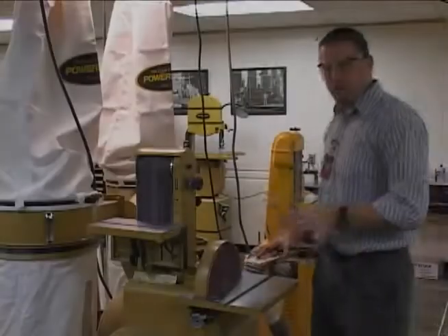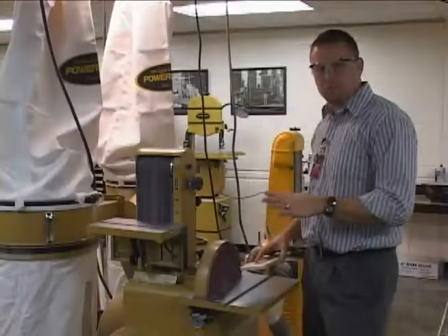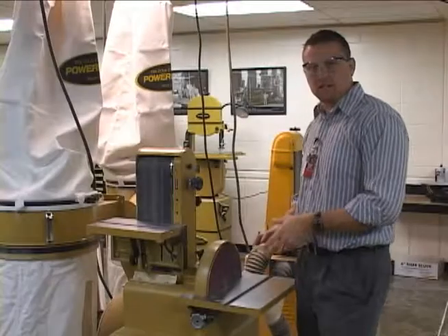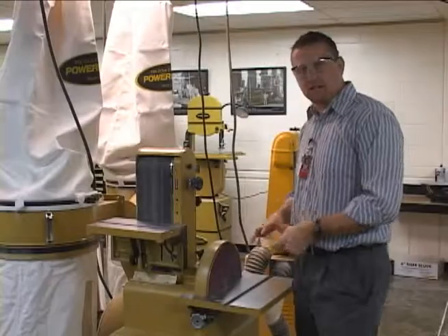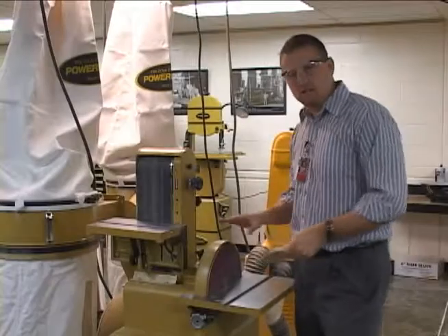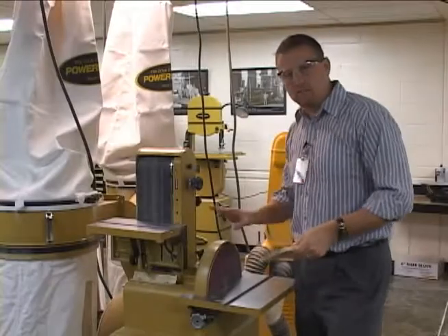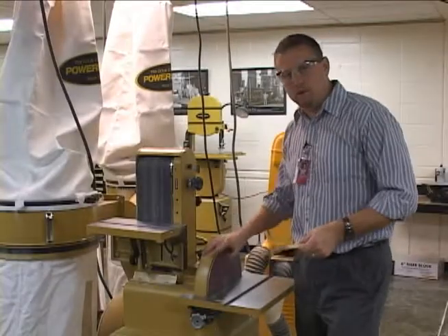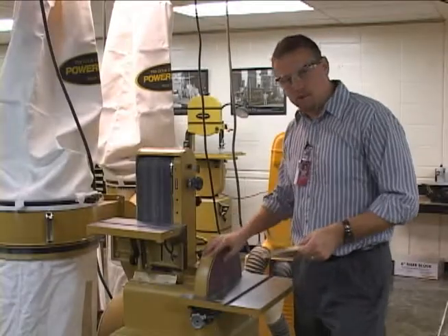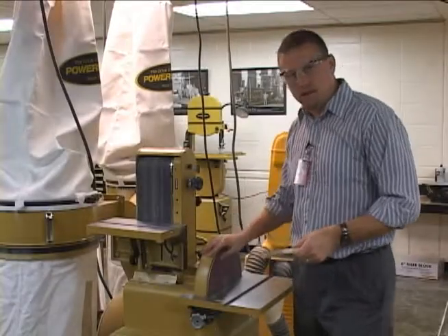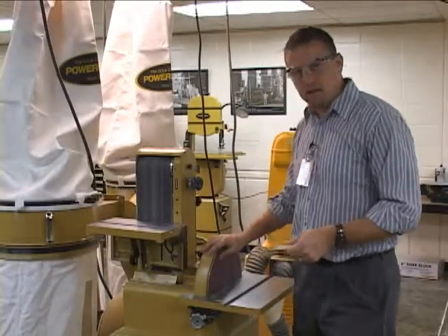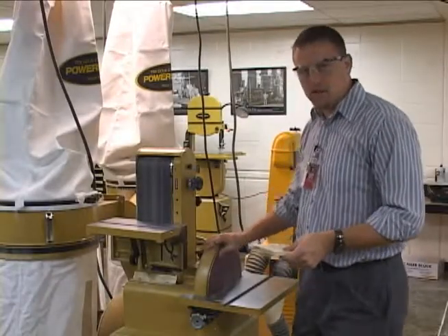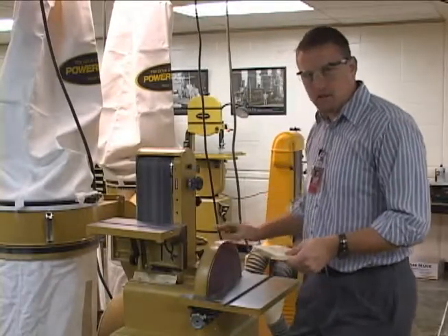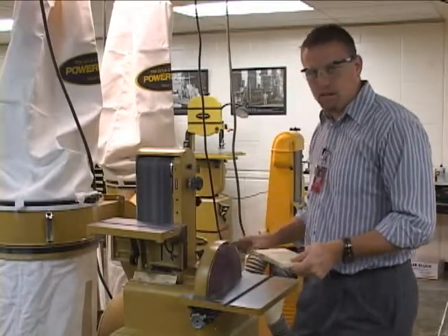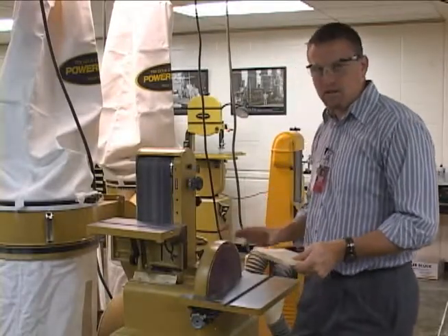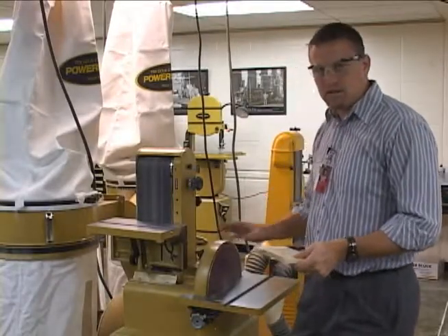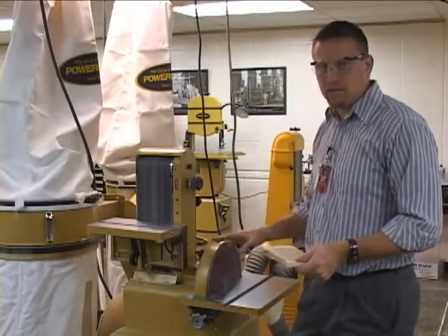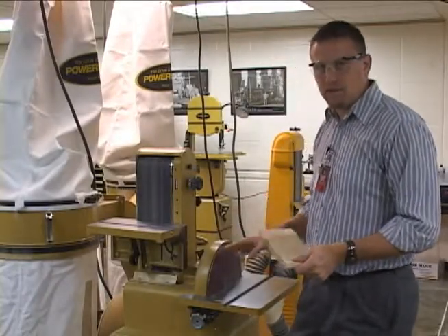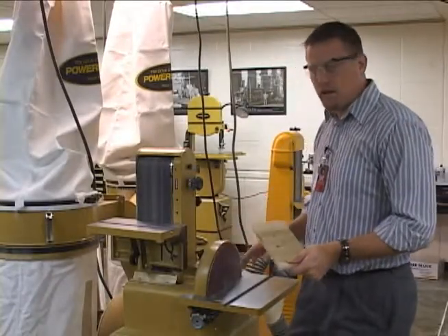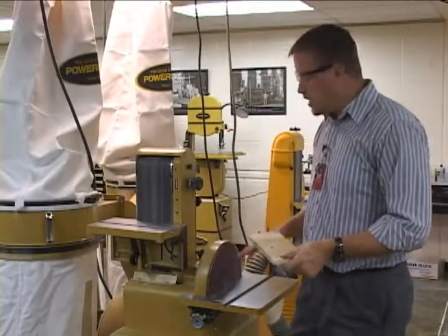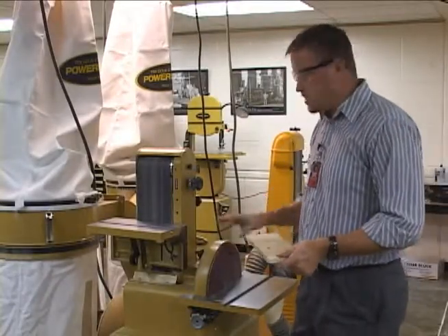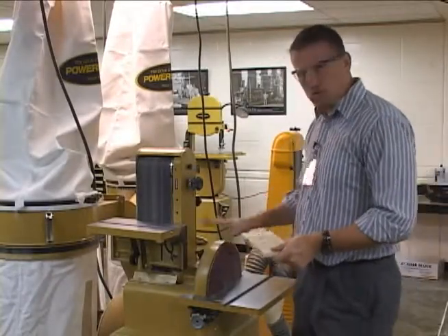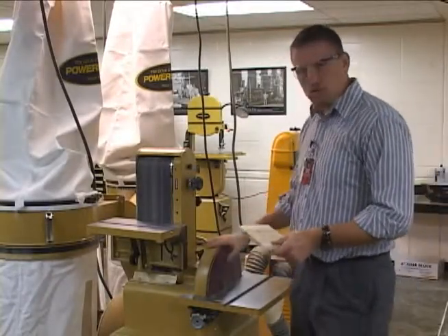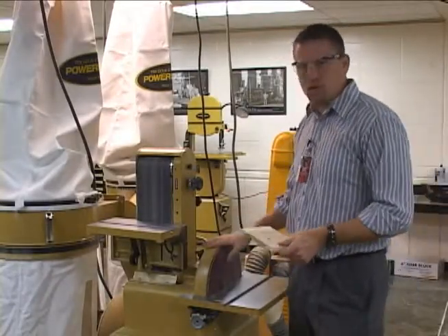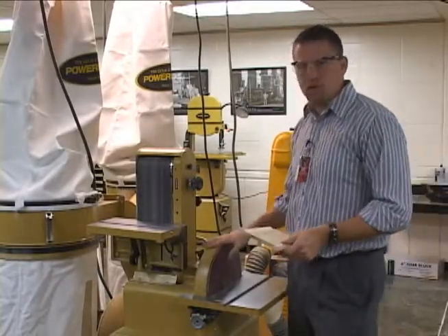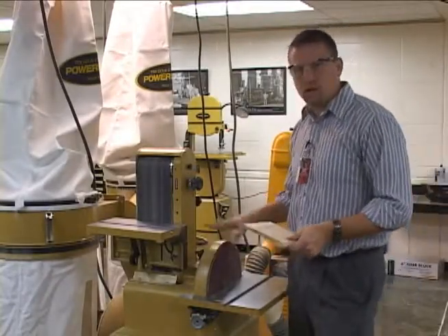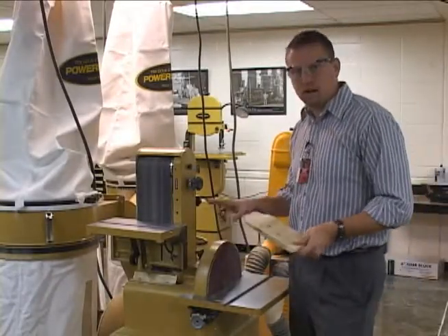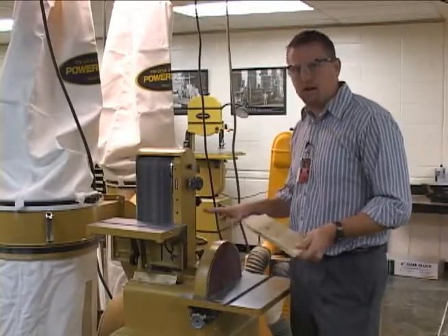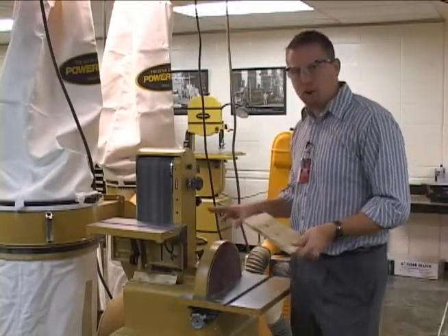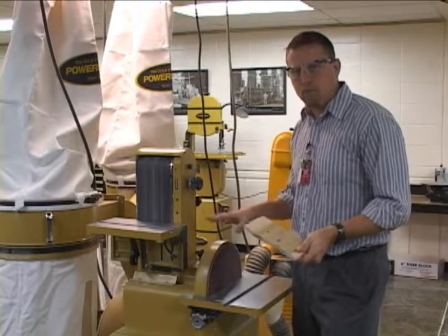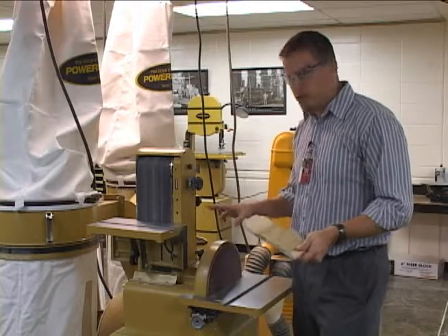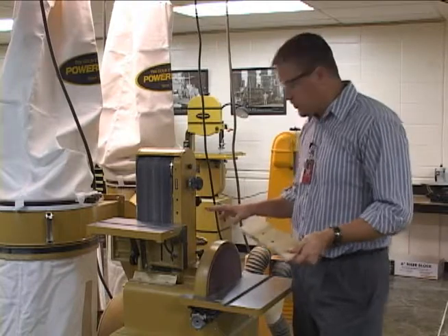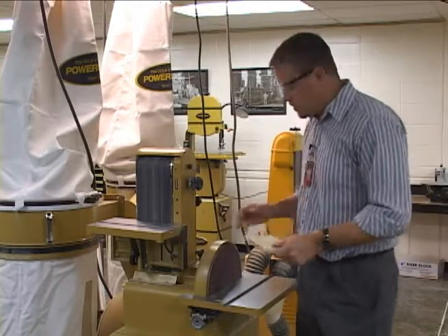This machine here is the belt and disc sander. I'm going to talk about the safety concerns with it and how to properly use it.